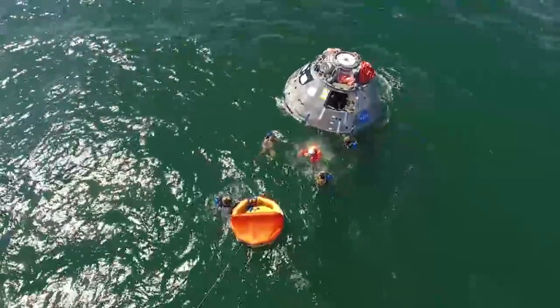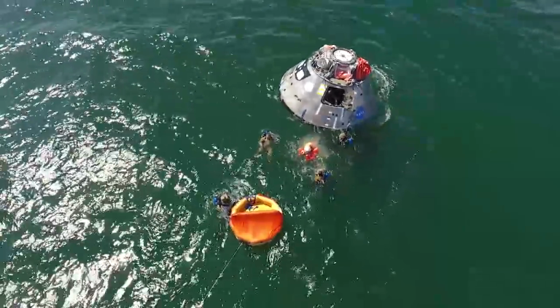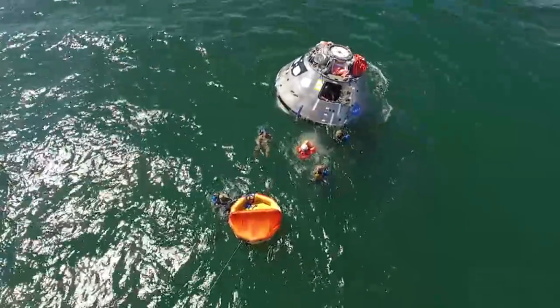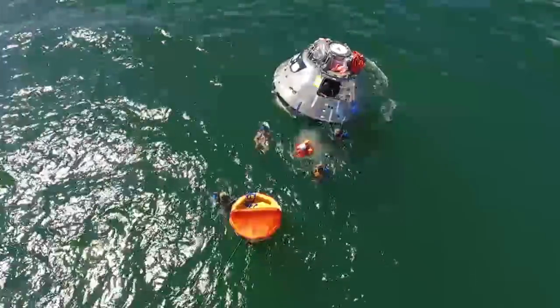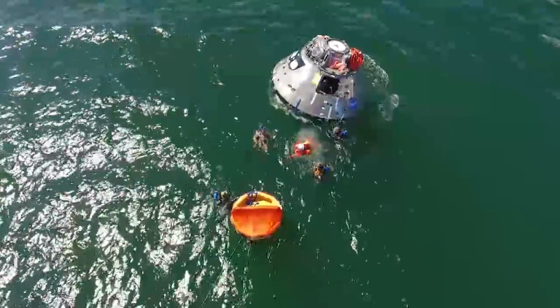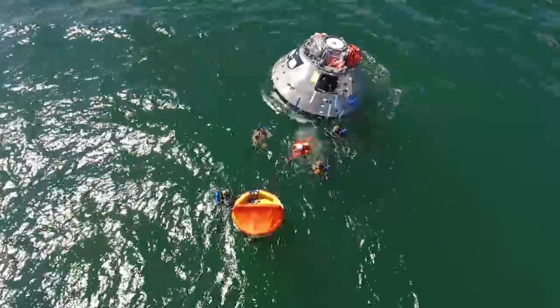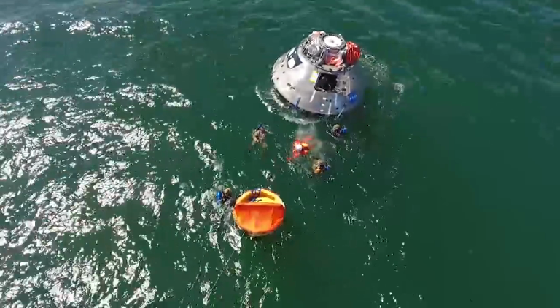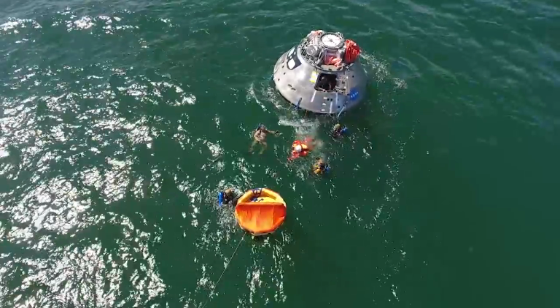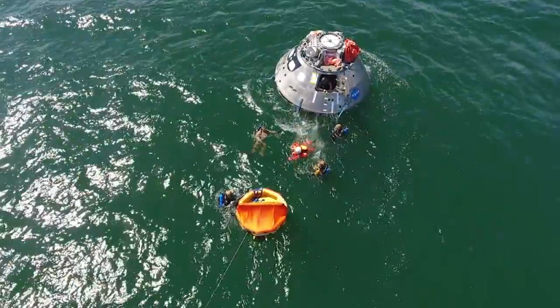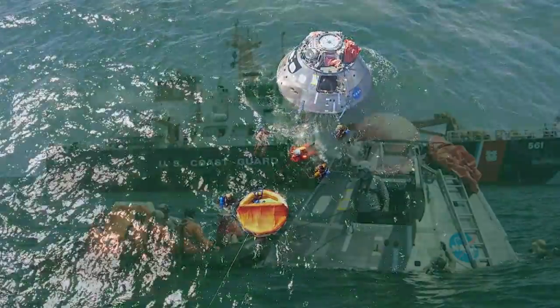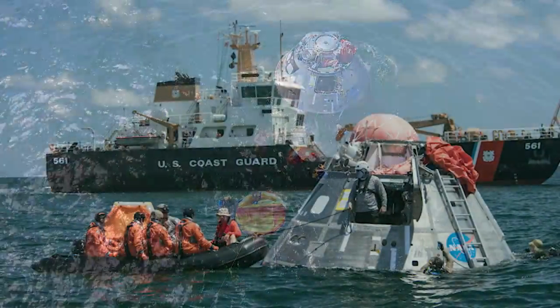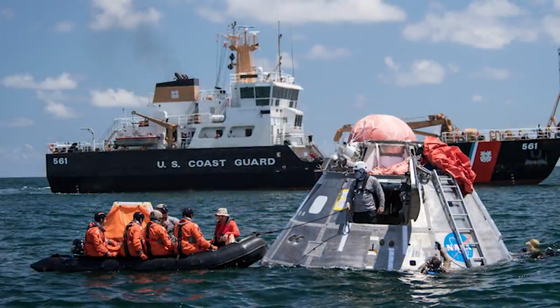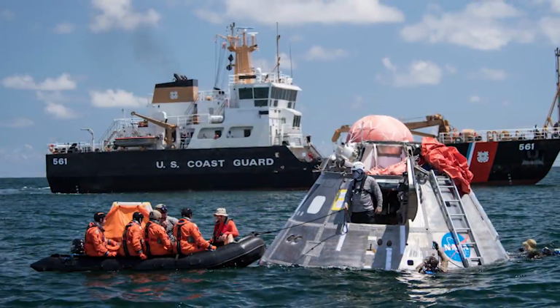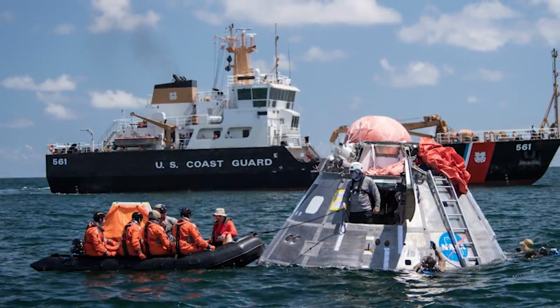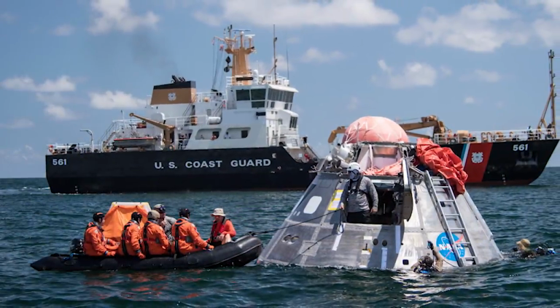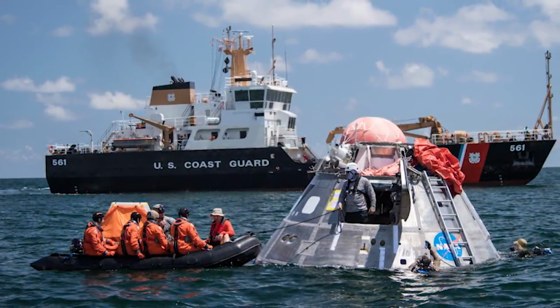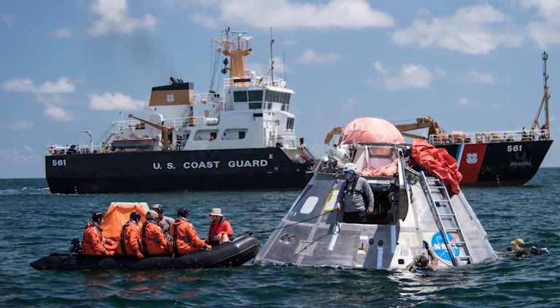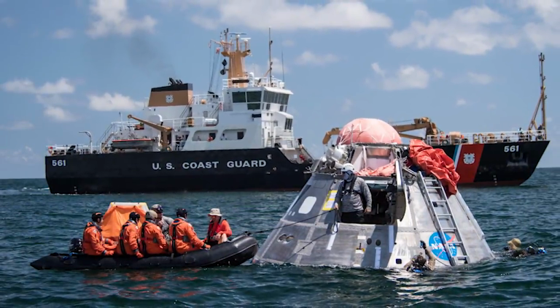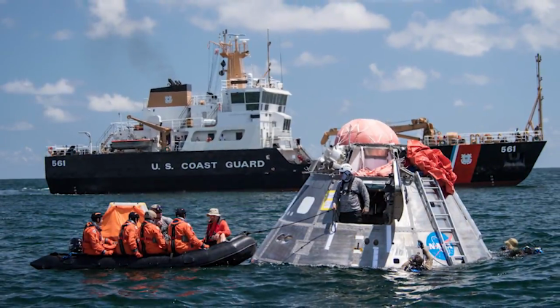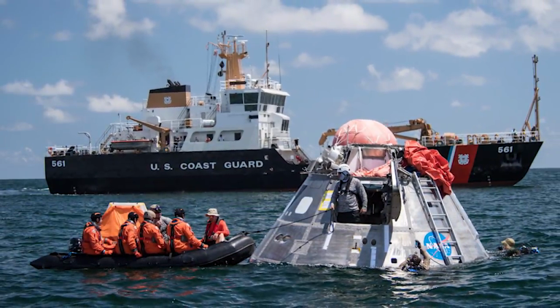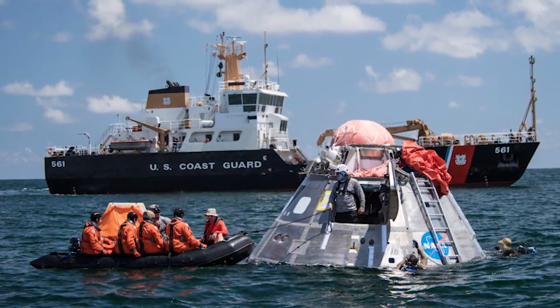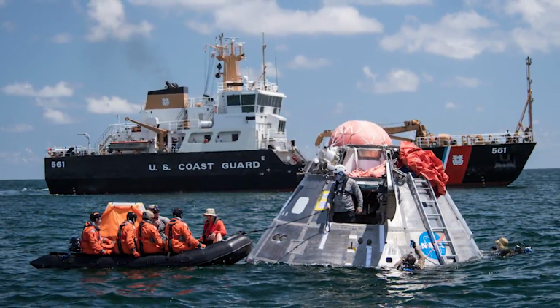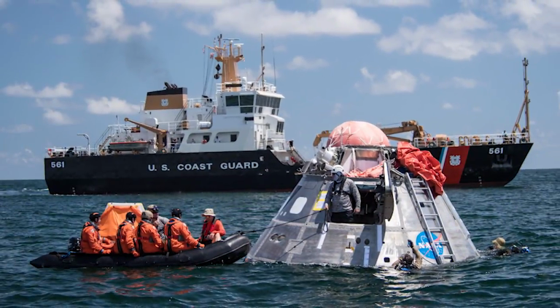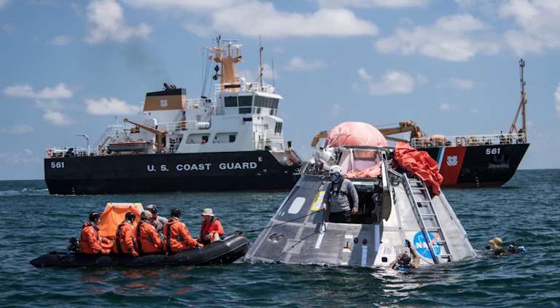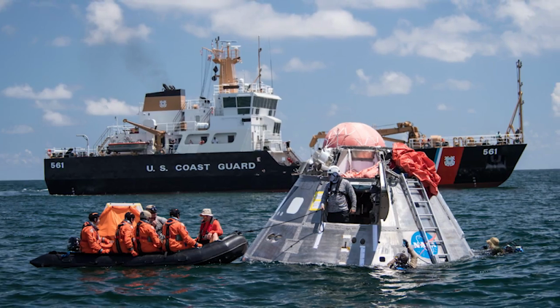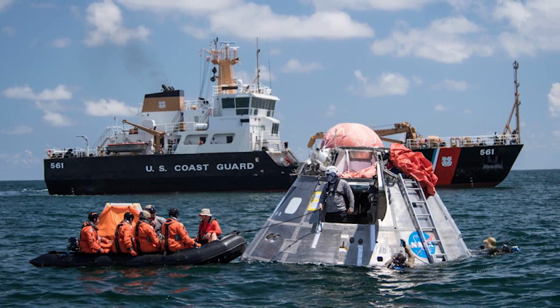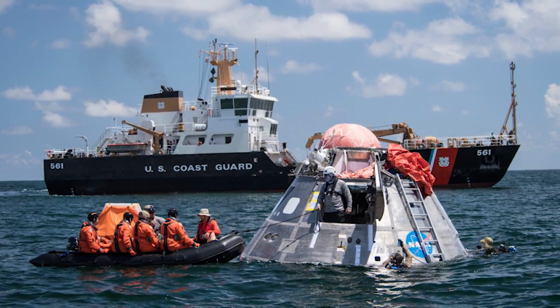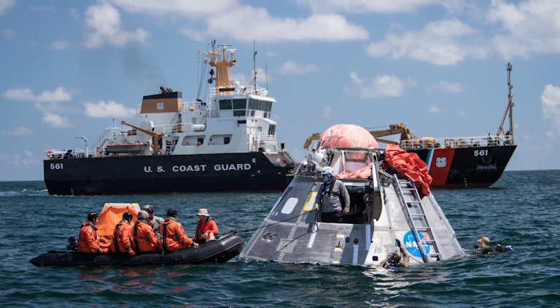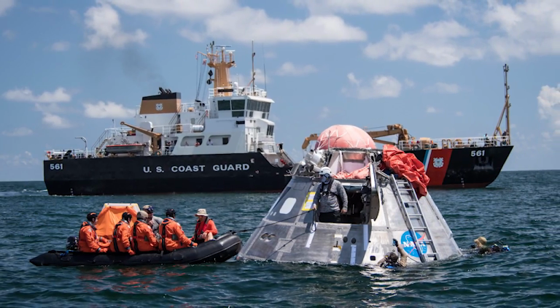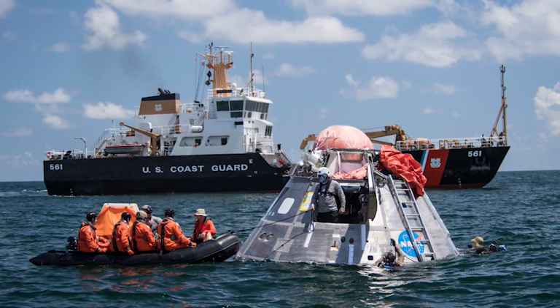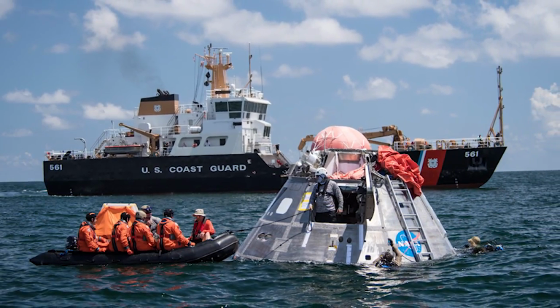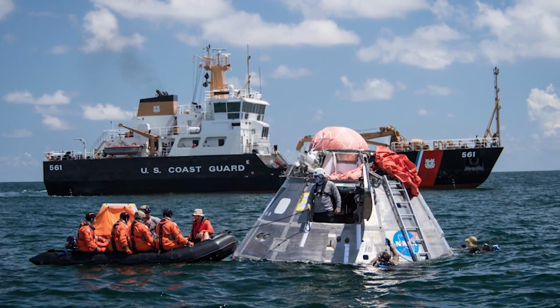Astronauts donned Orion Crew Survival System spacesuits to make the testing as true to mission scenarios as possible.